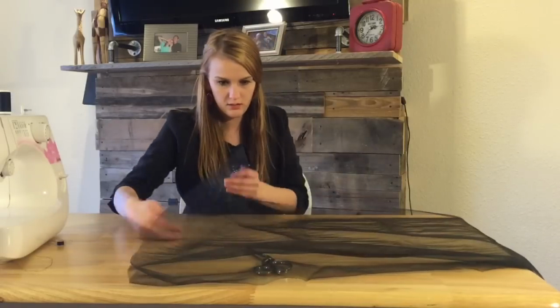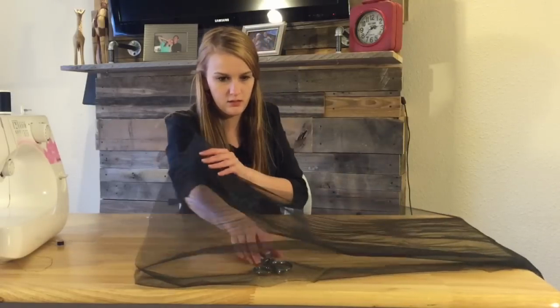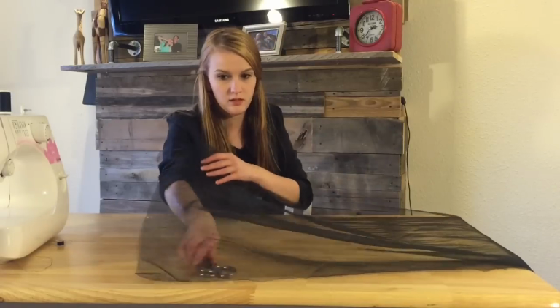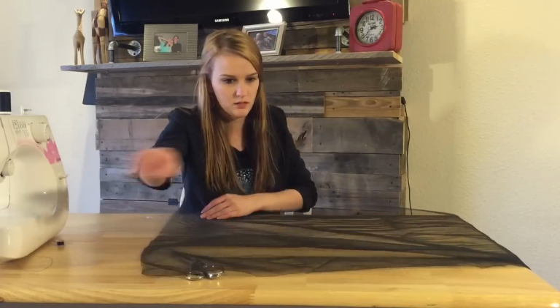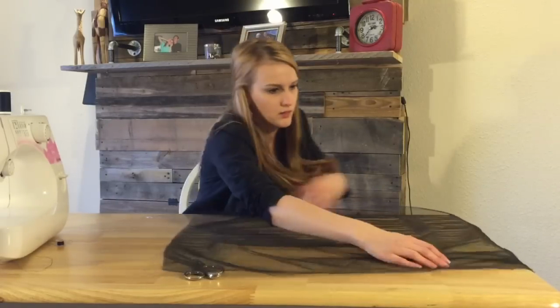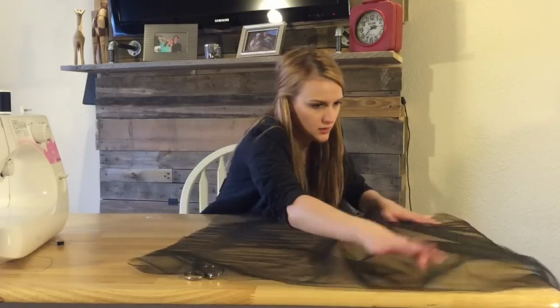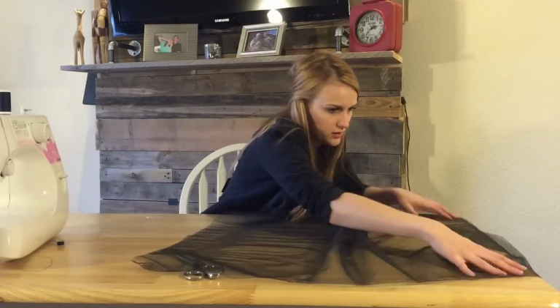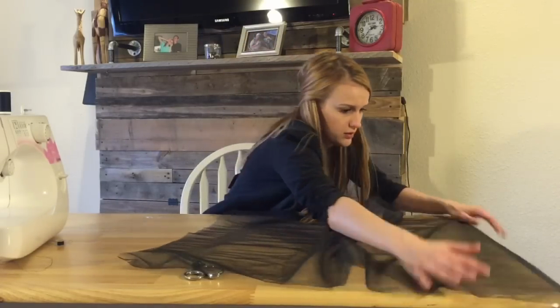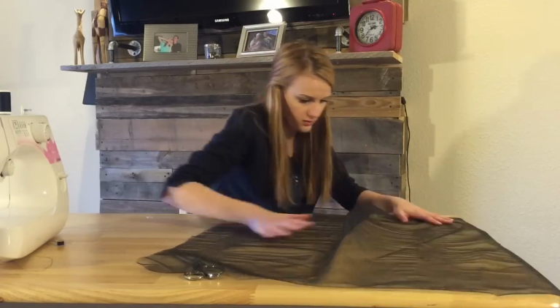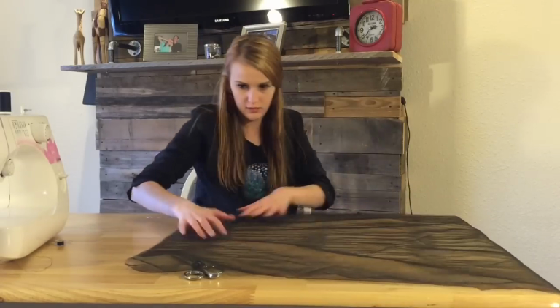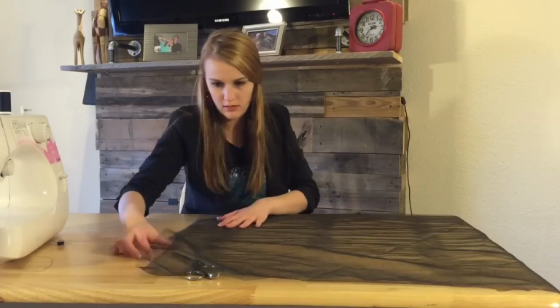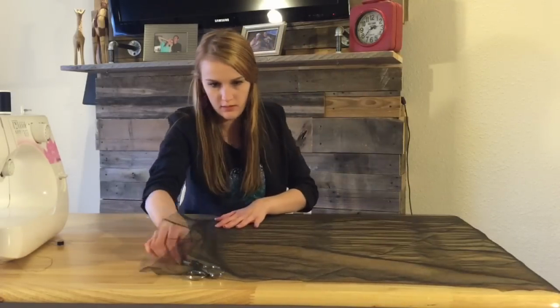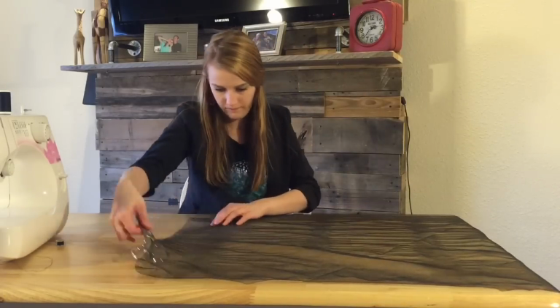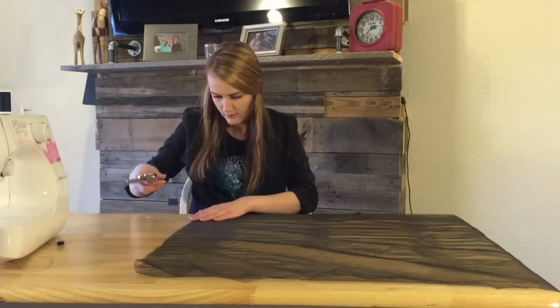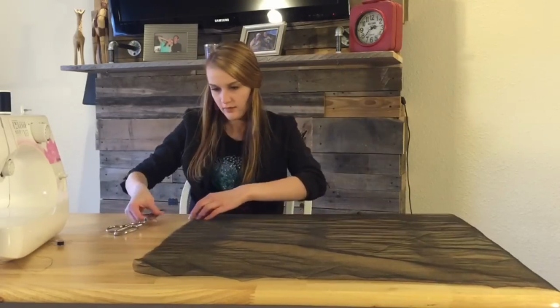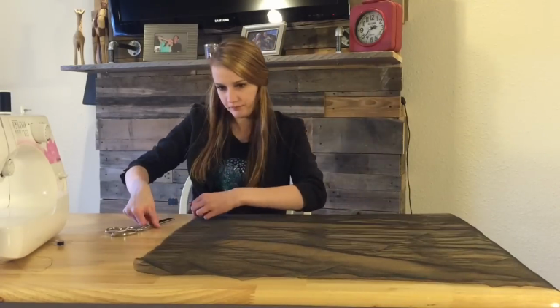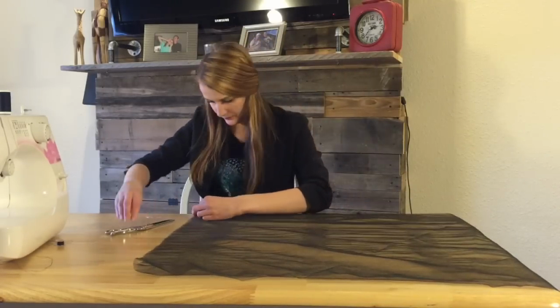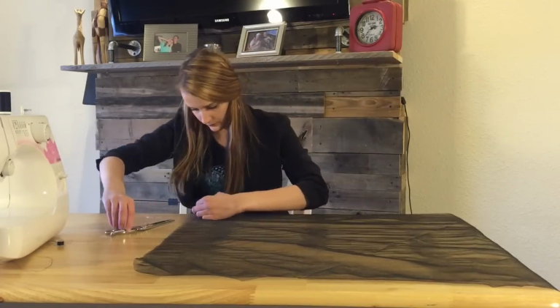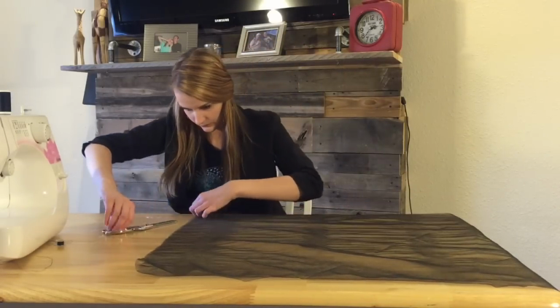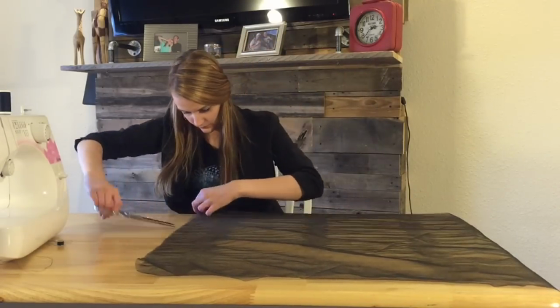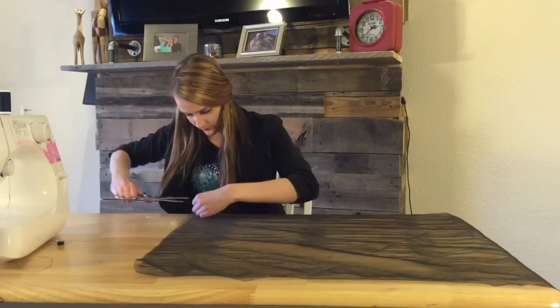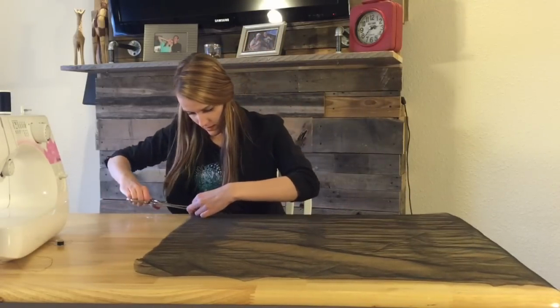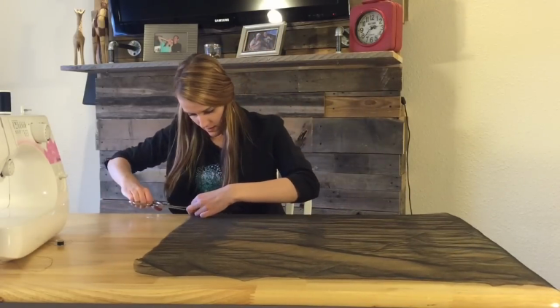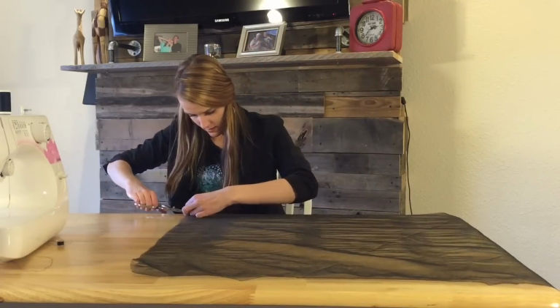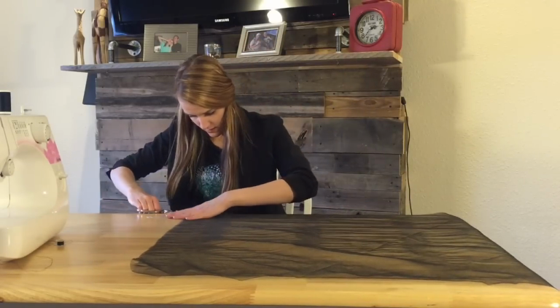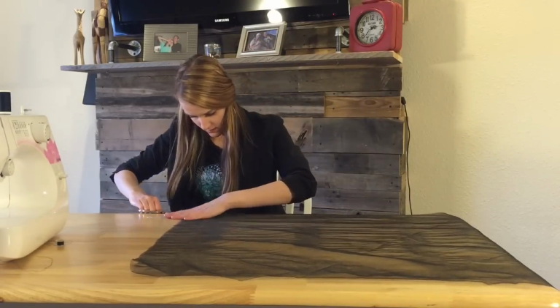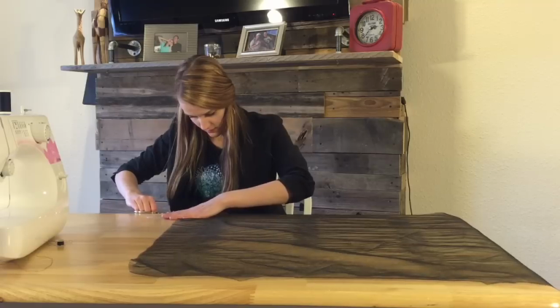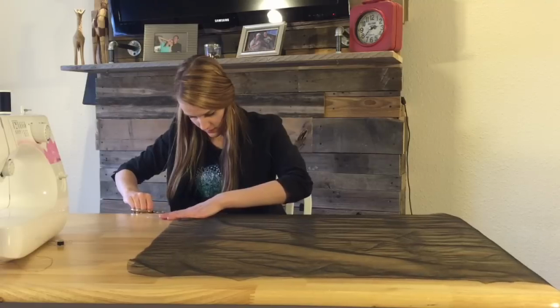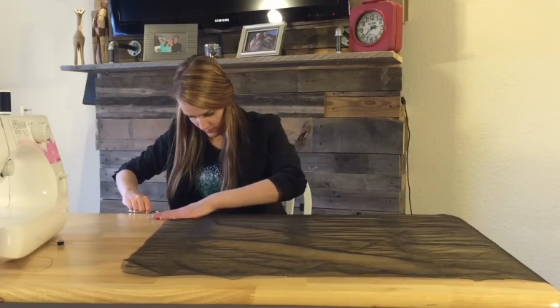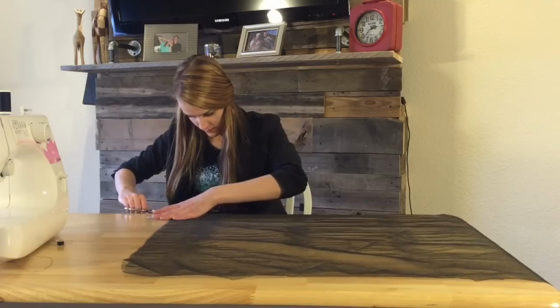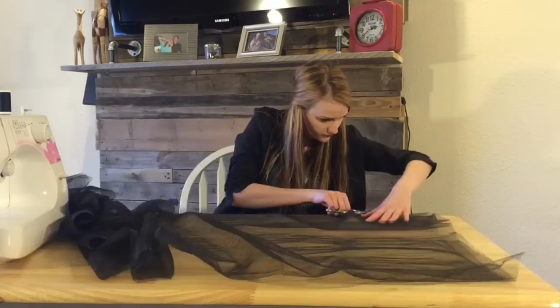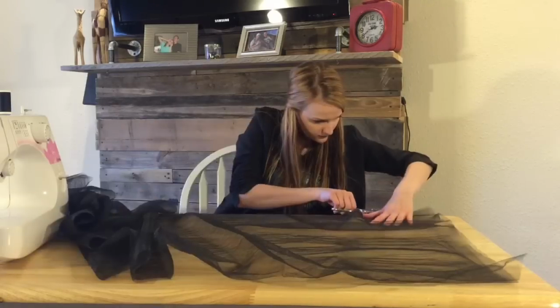The tulle comes on the bolt folded in half and I didn't want it to be a floor-length skirt, so I just cut the tulle at that fold mark.